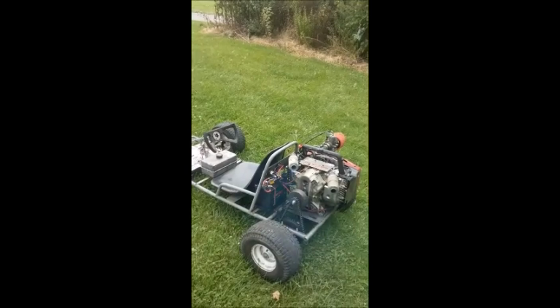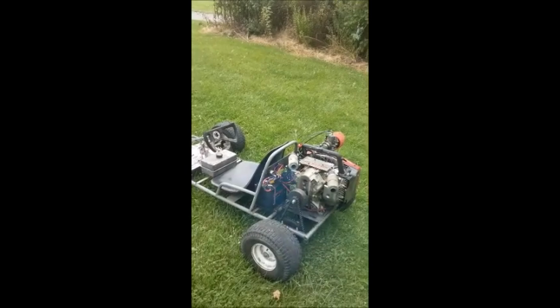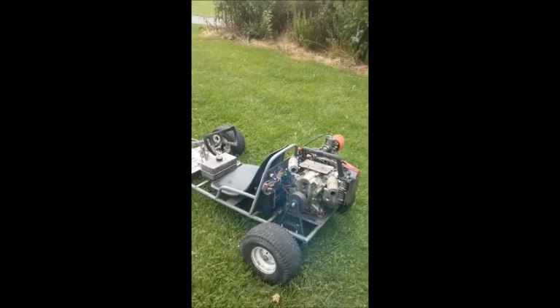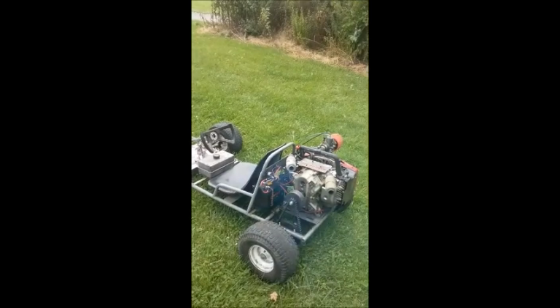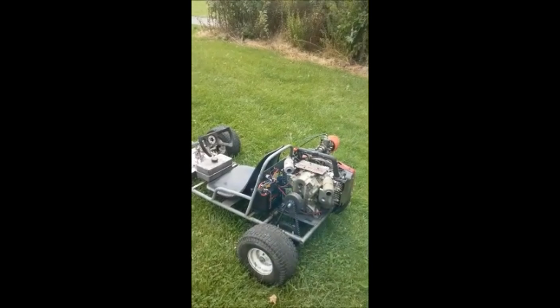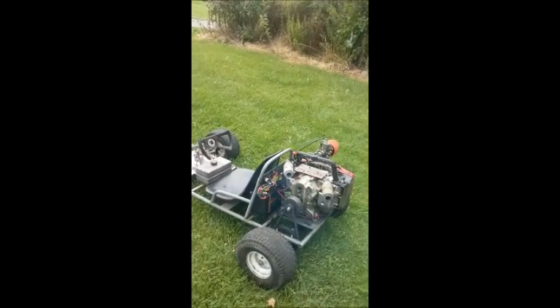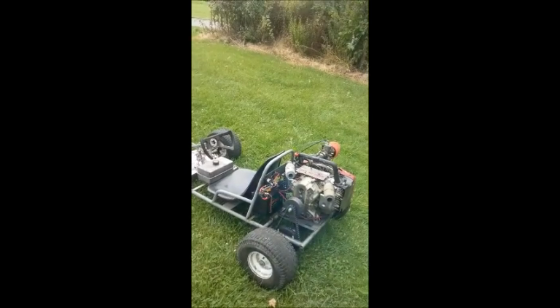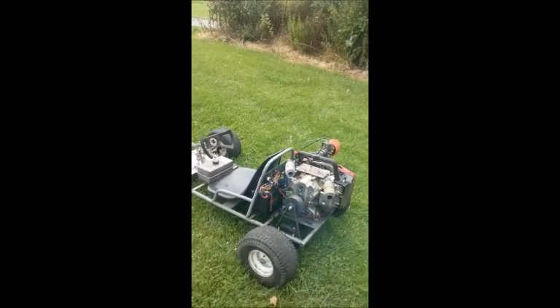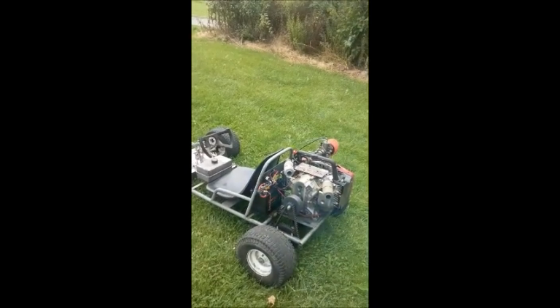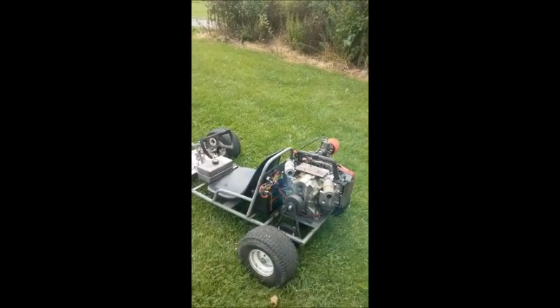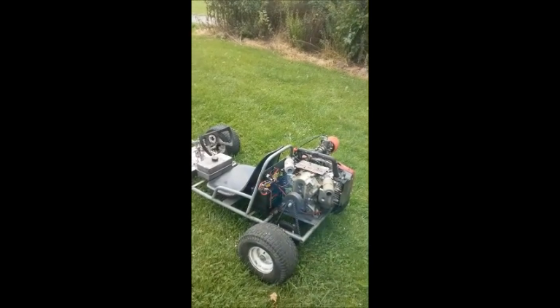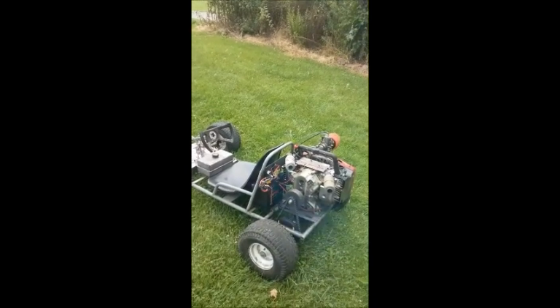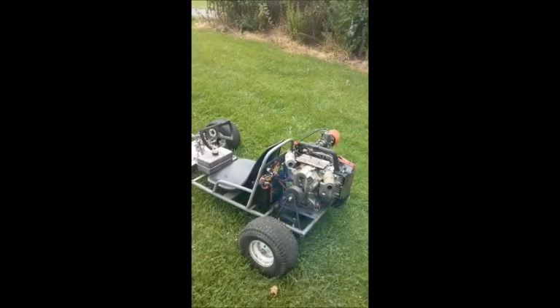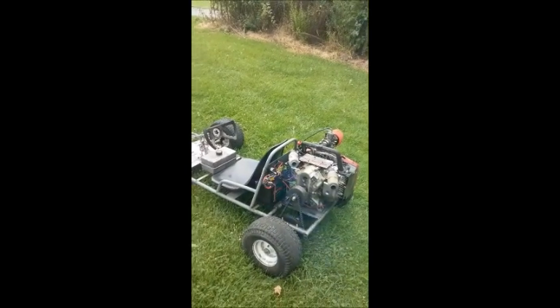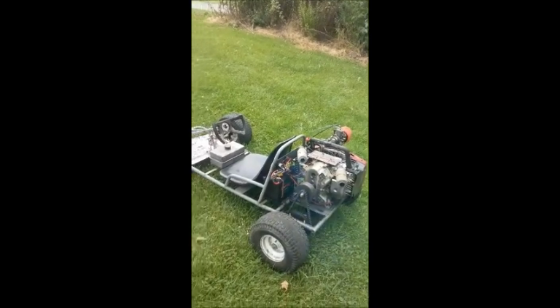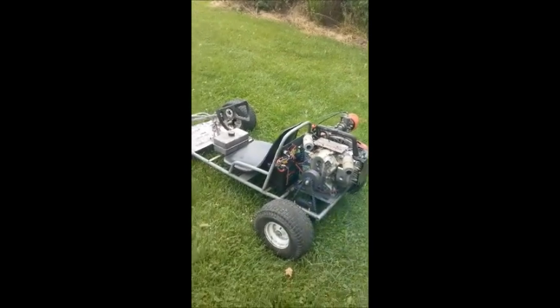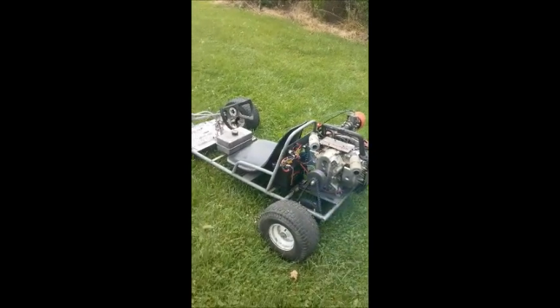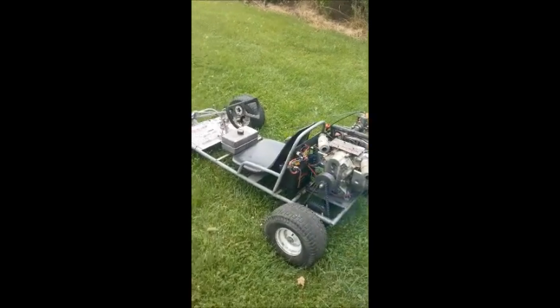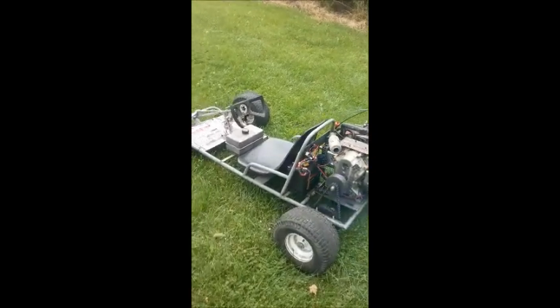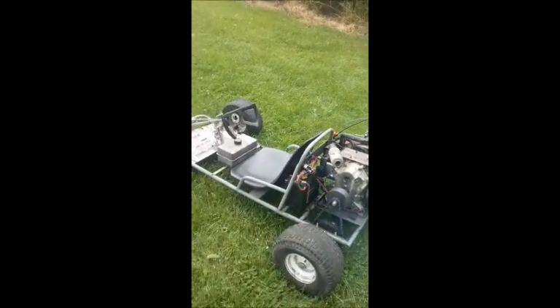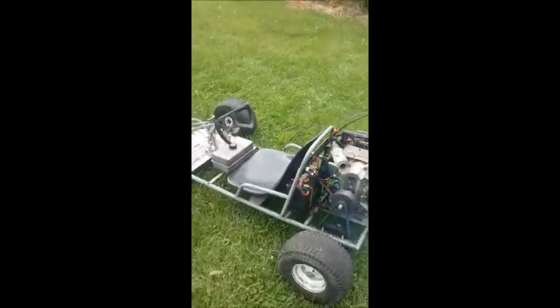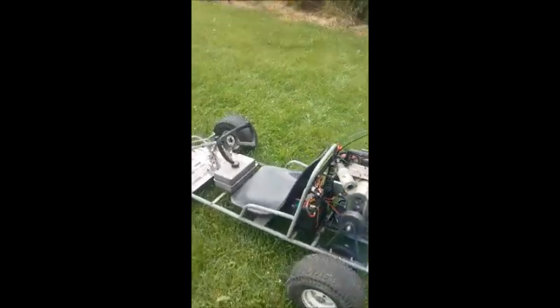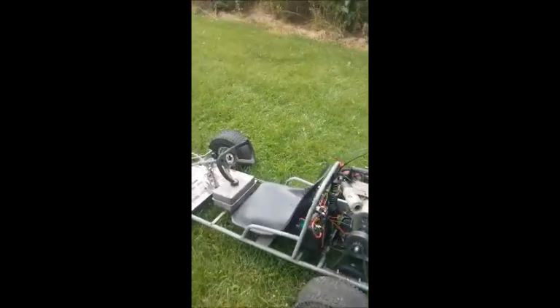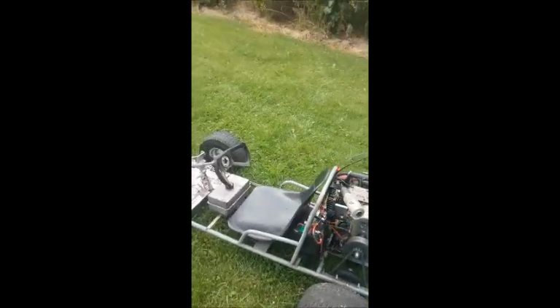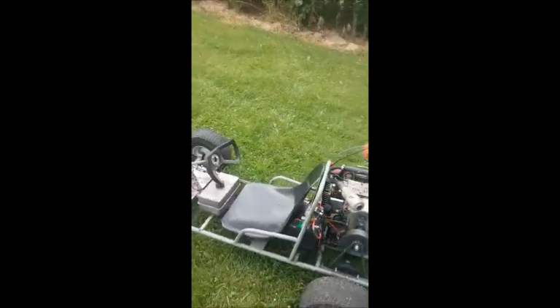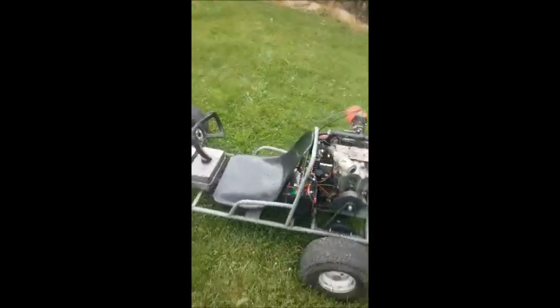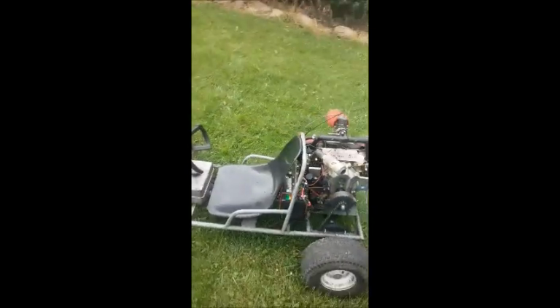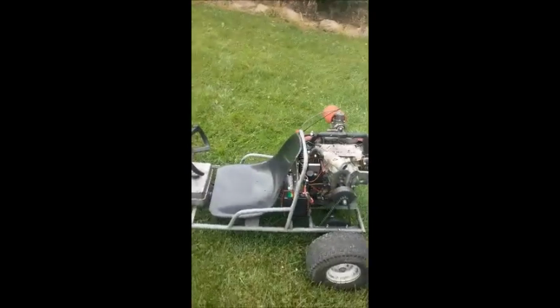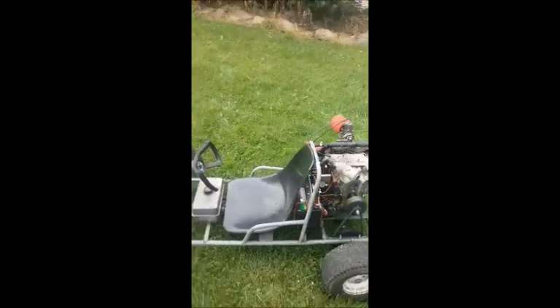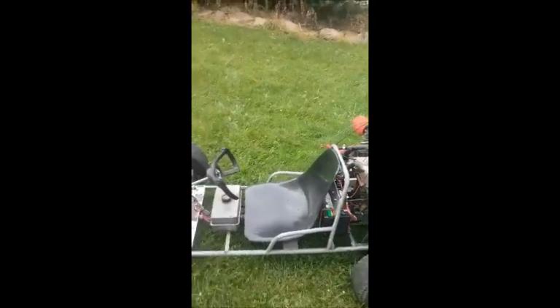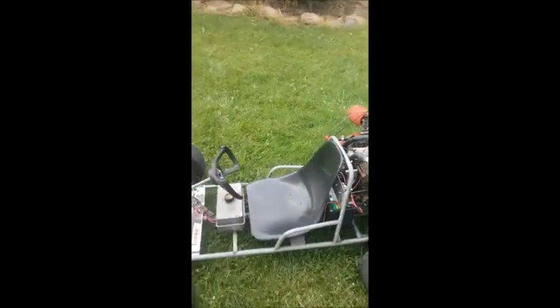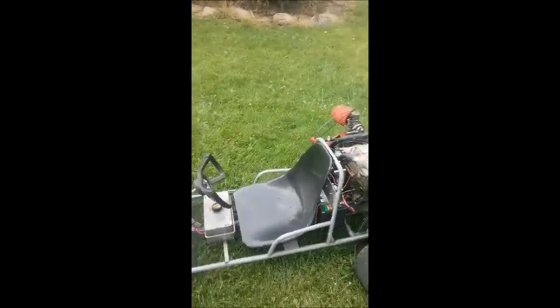It burns quite a bit of oil, probably because it's a bit overfilled.